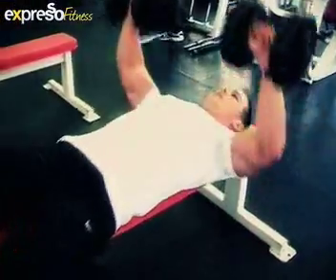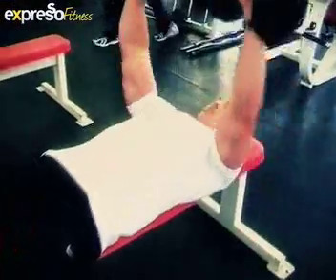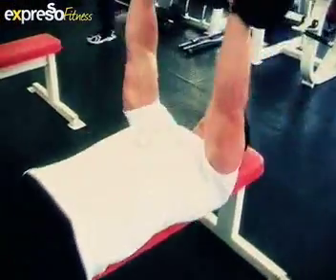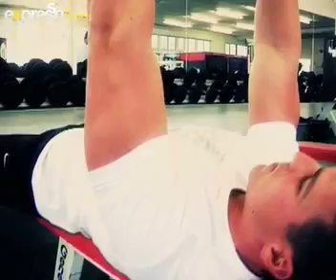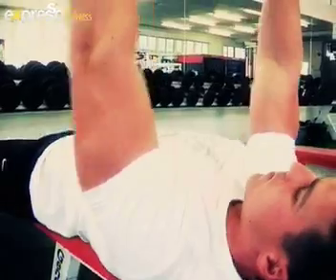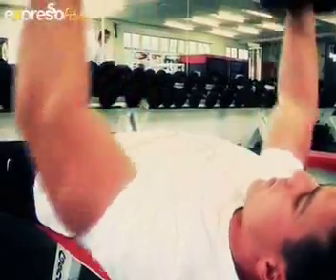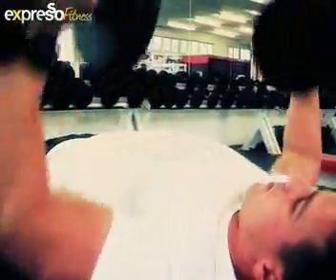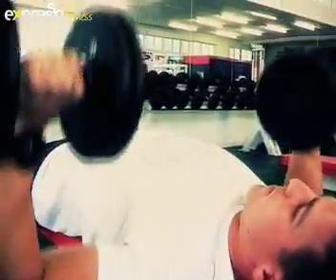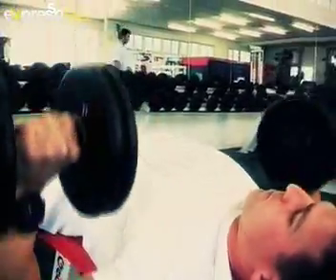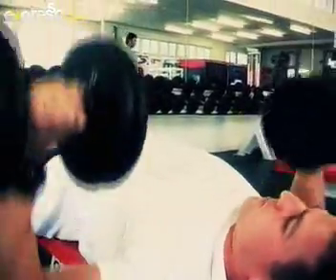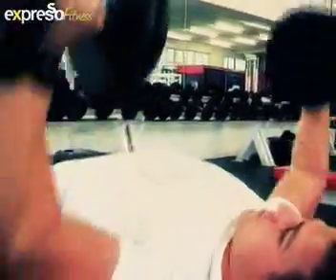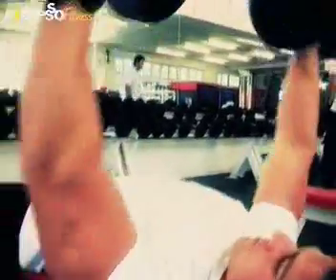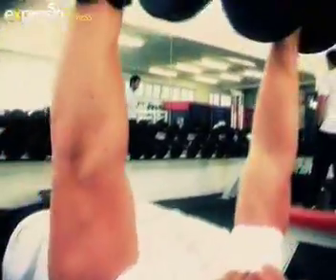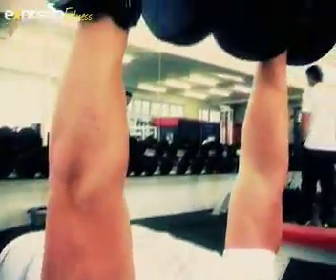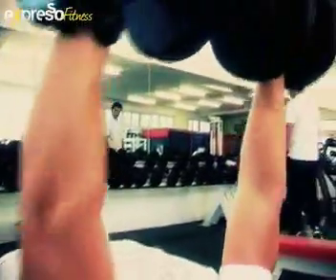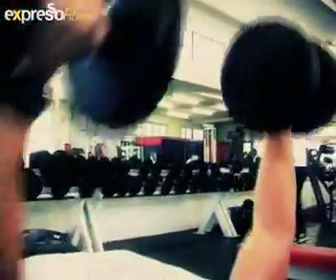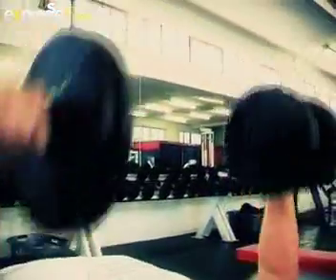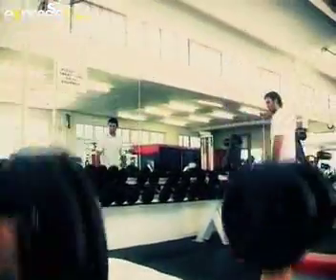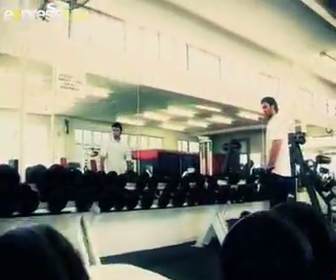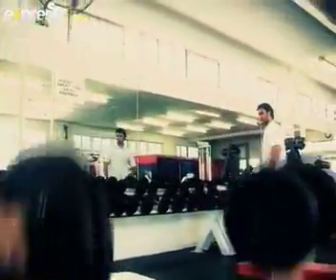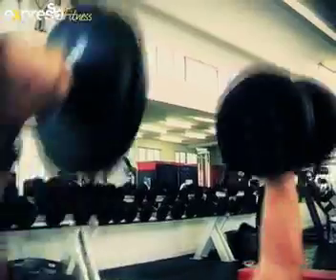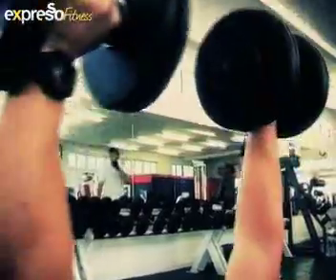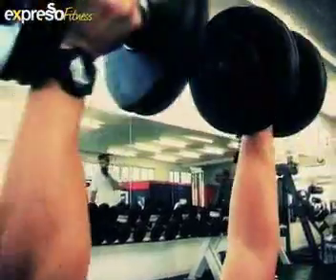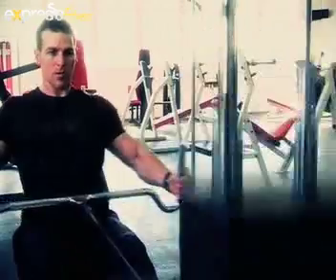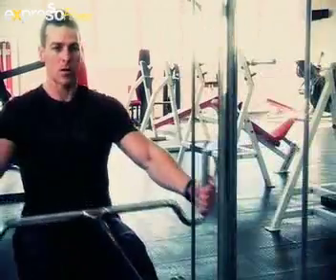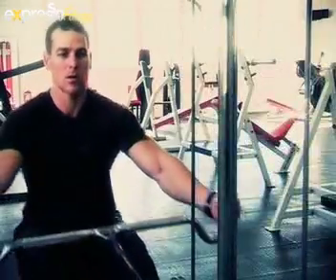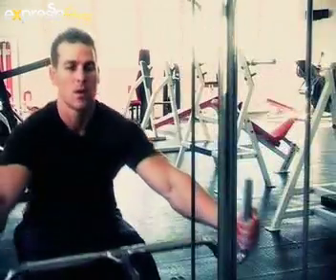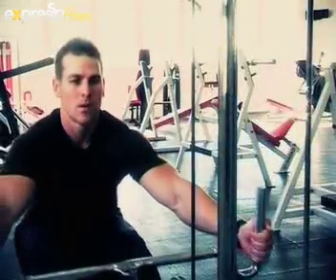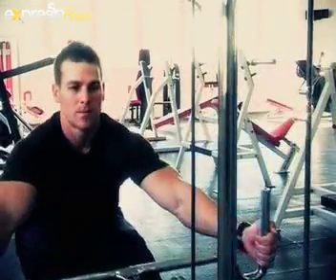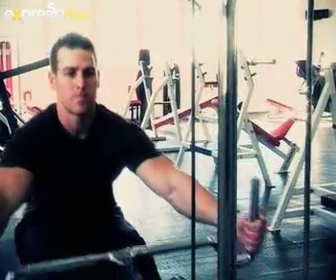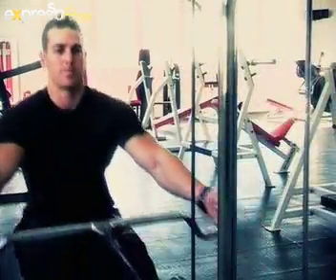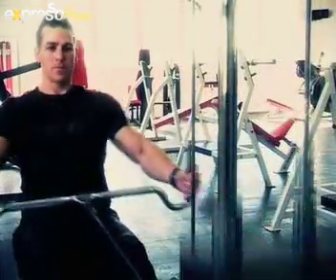That's when nutrients come in. You want to get the right amounts of food into your body and the right amount of supplements into your body. Those are the things that are going to make your muscles grow.